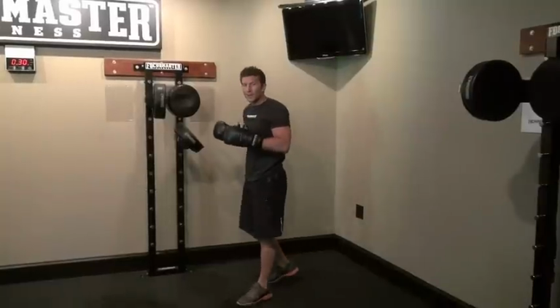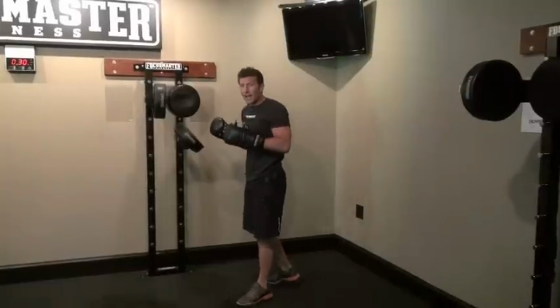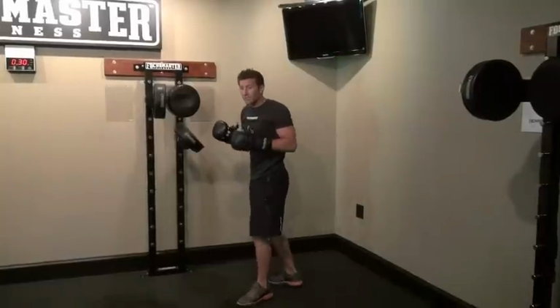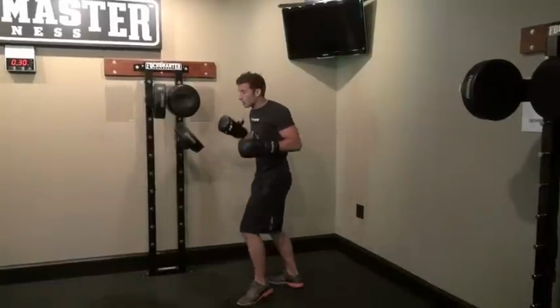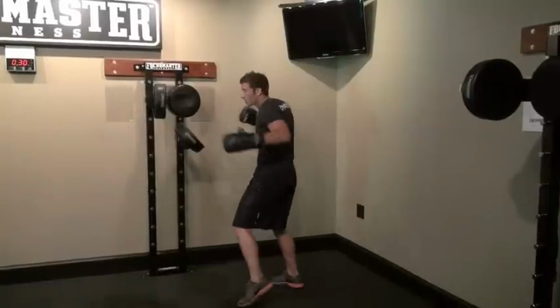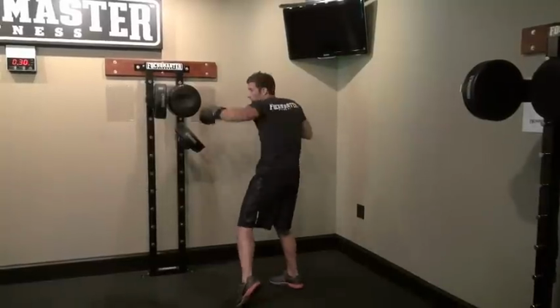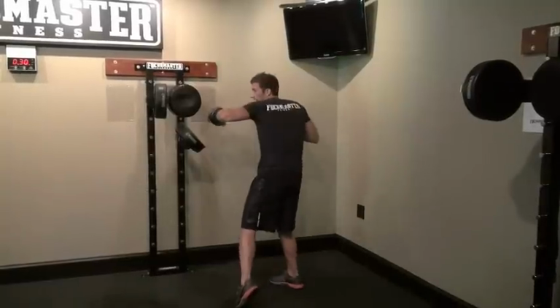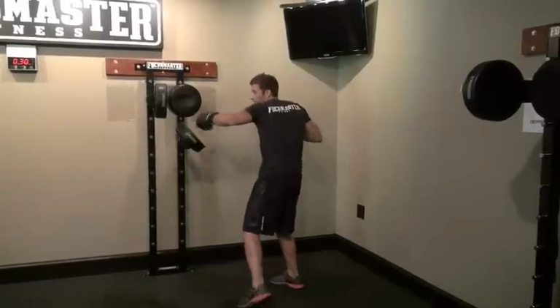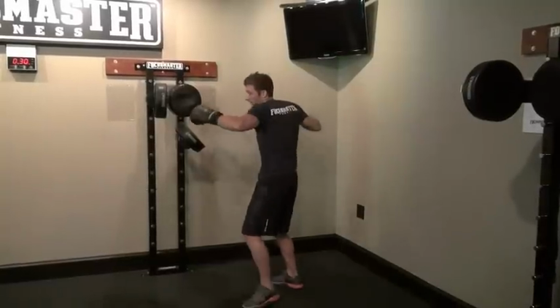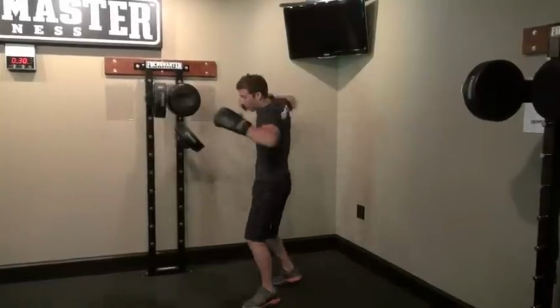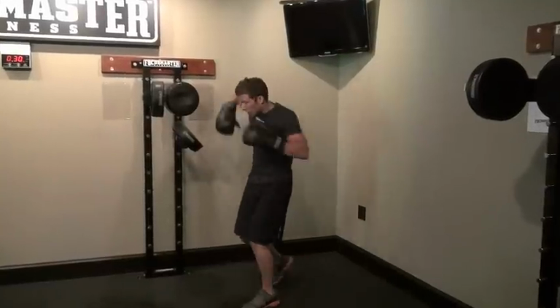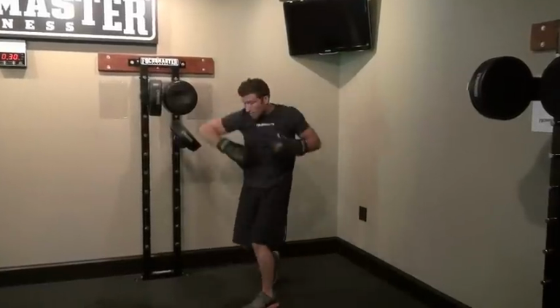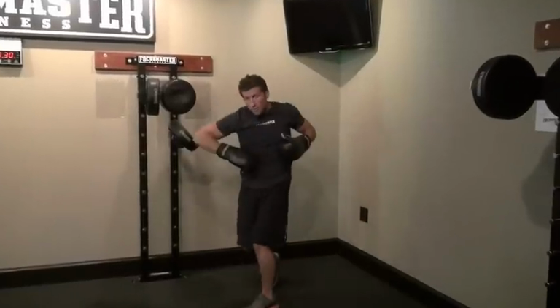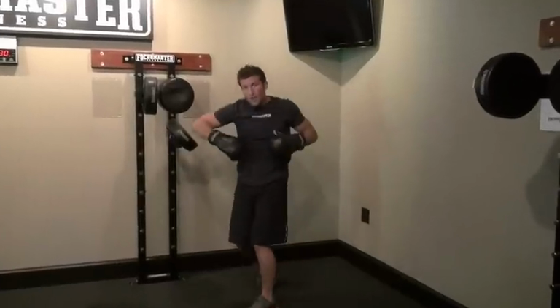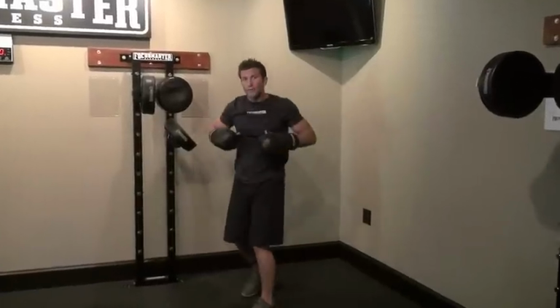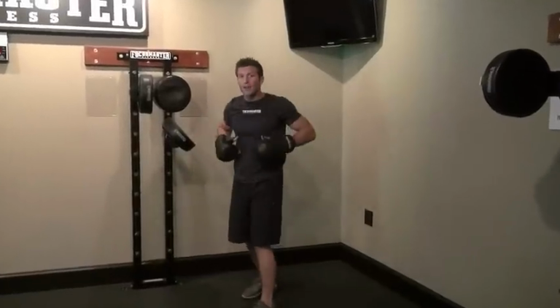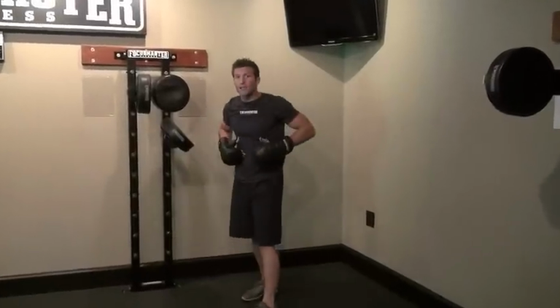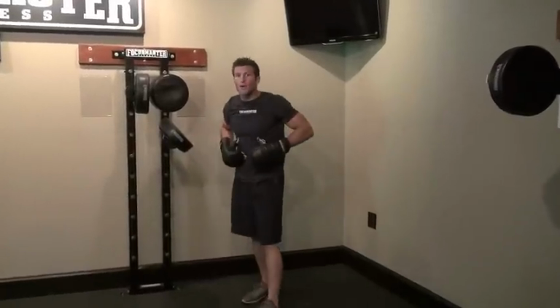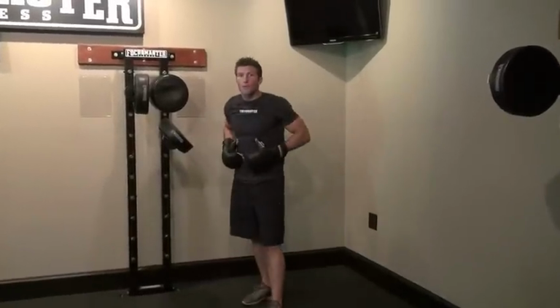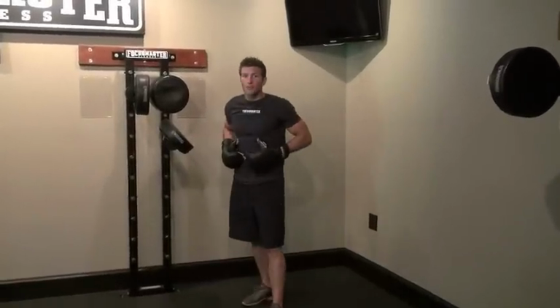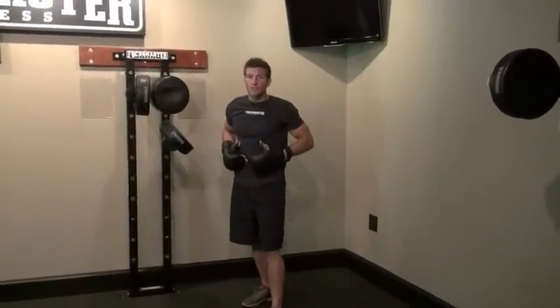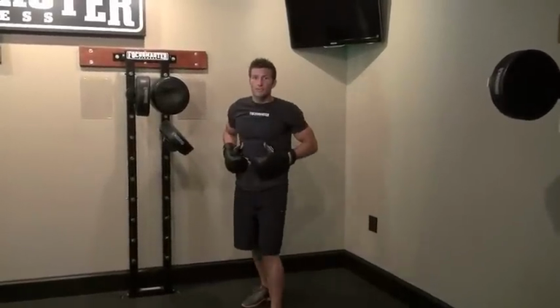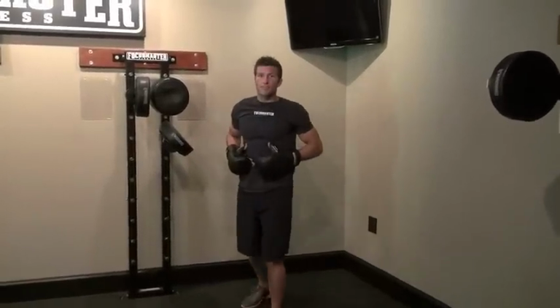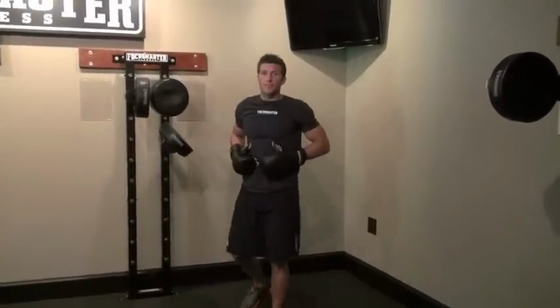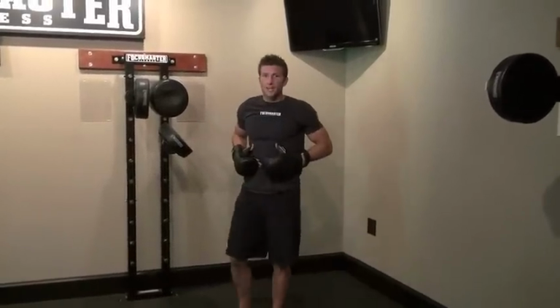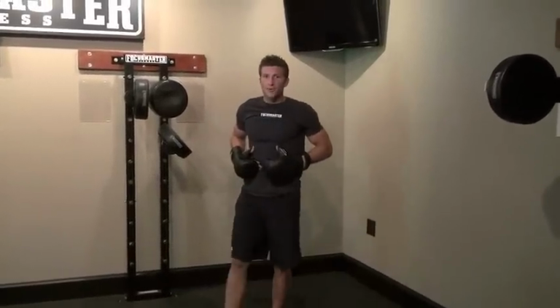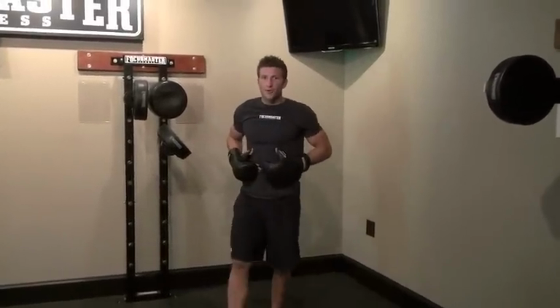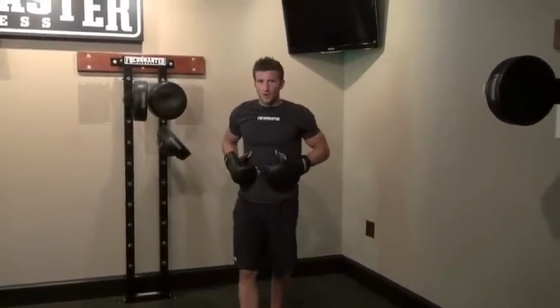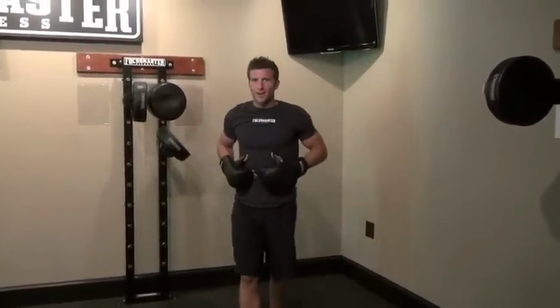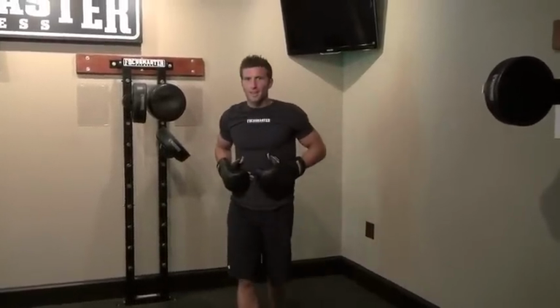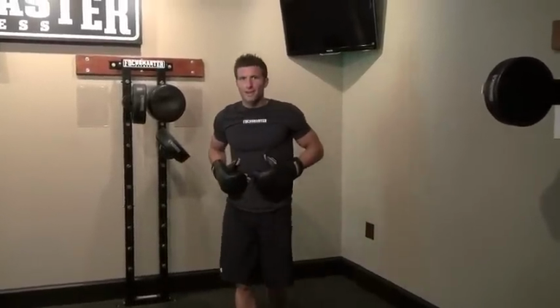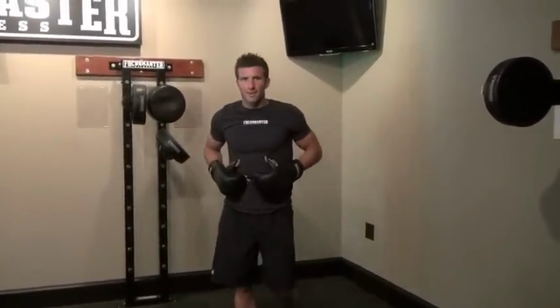So there you have it — it's your good left hook coming over that right elbow. Really twist up on that core, work on that pivot.